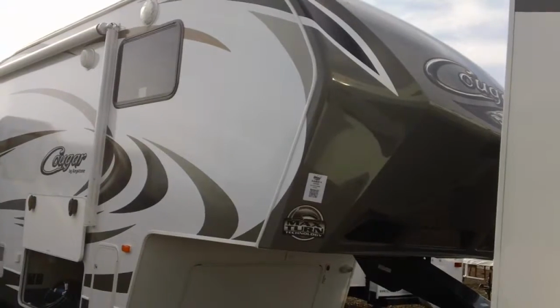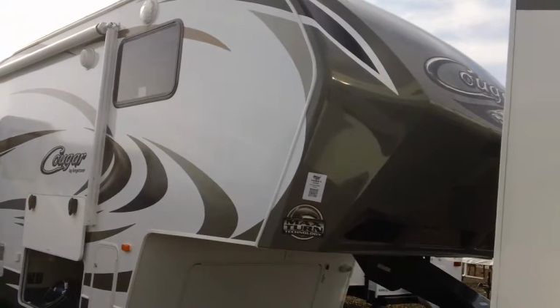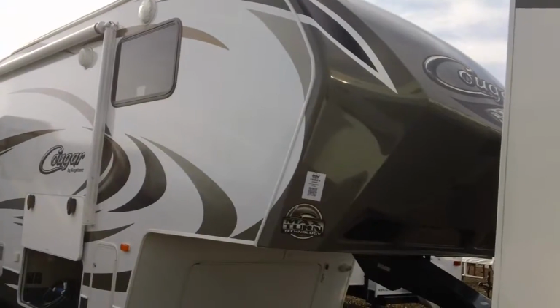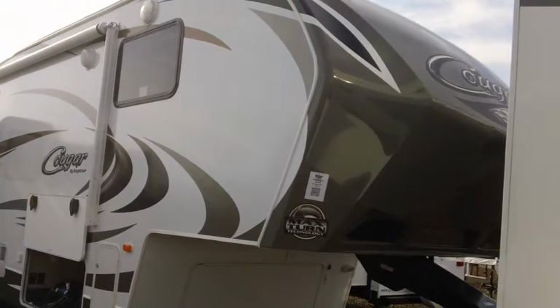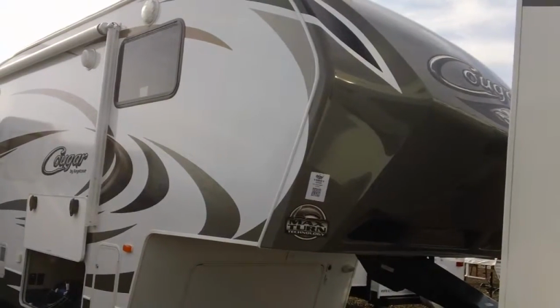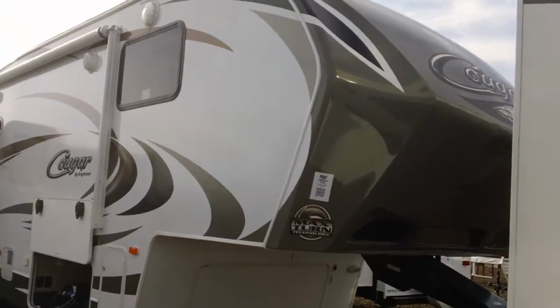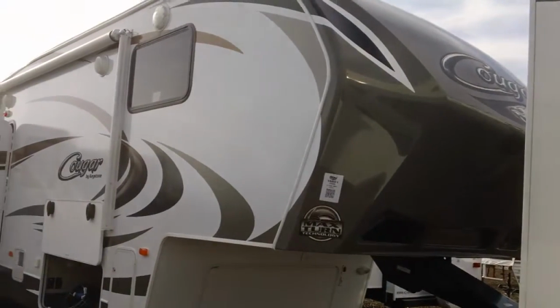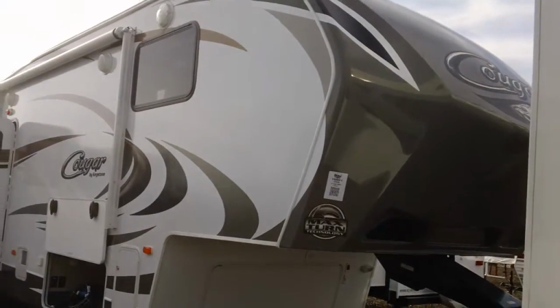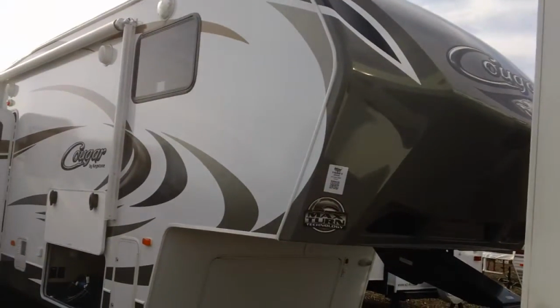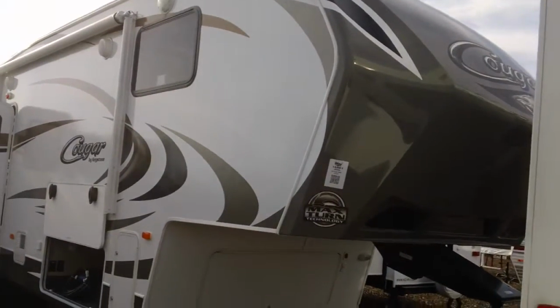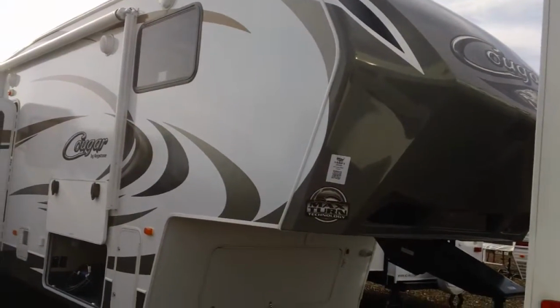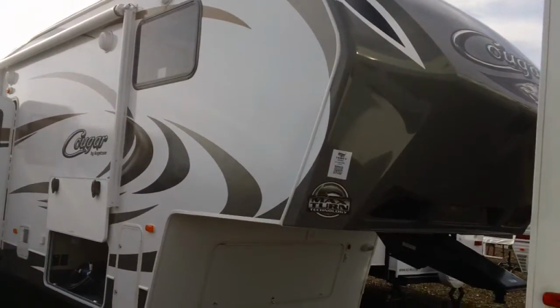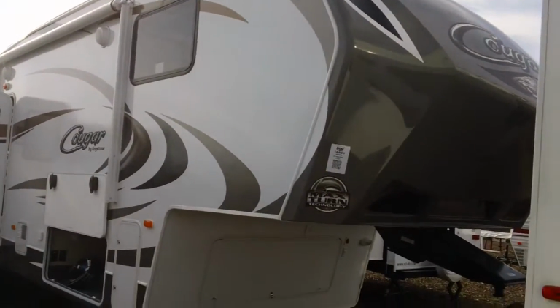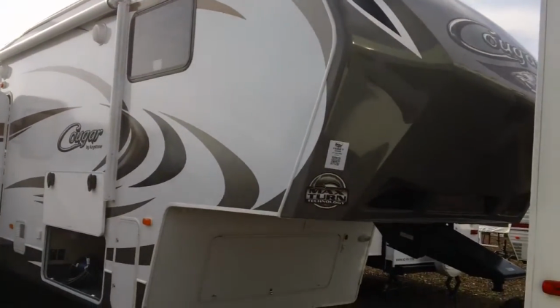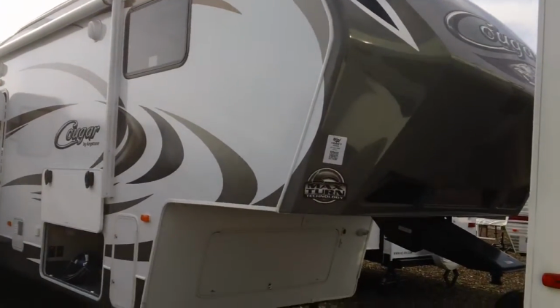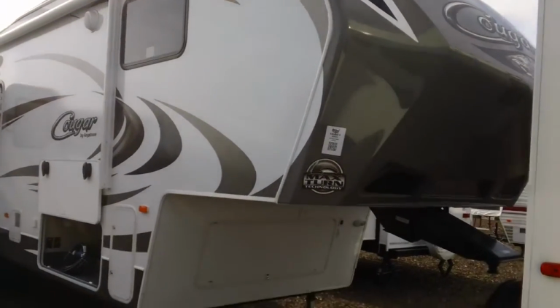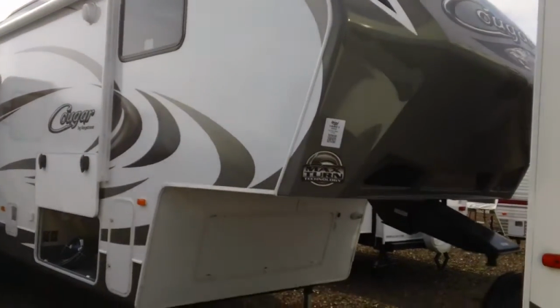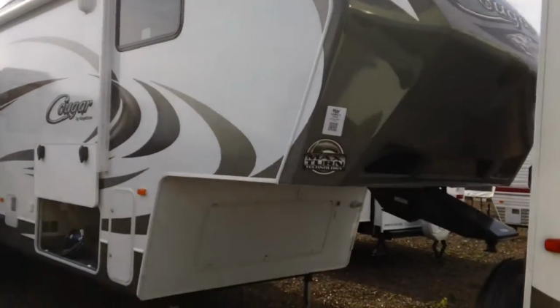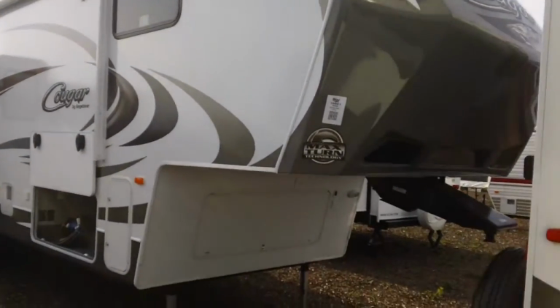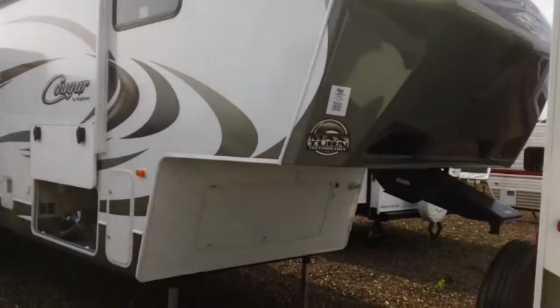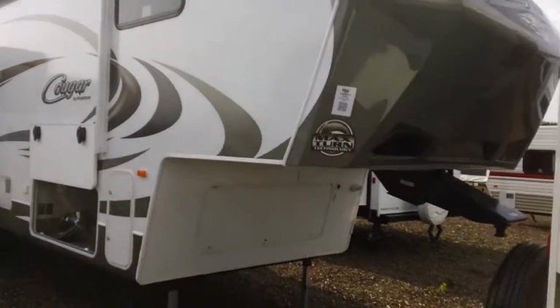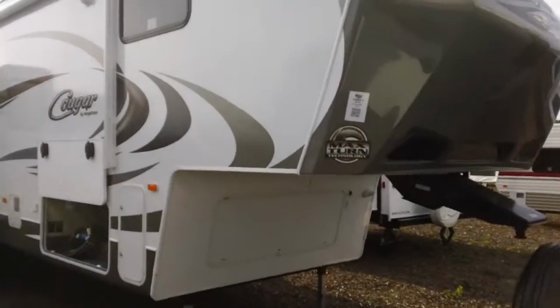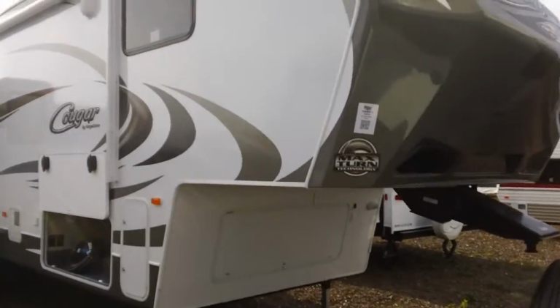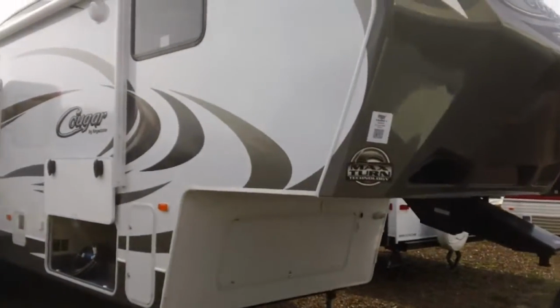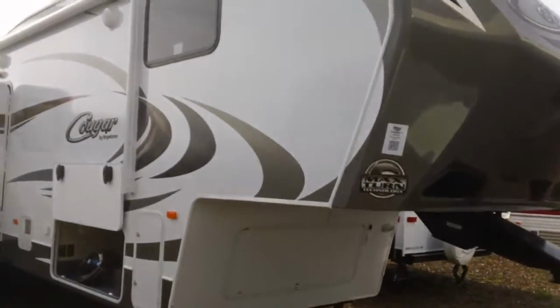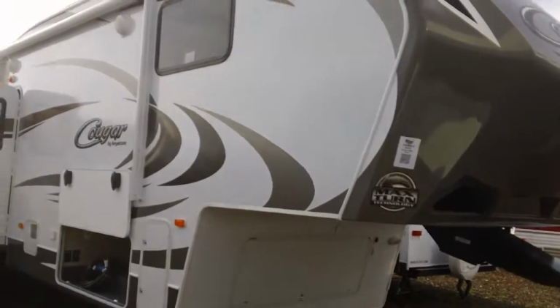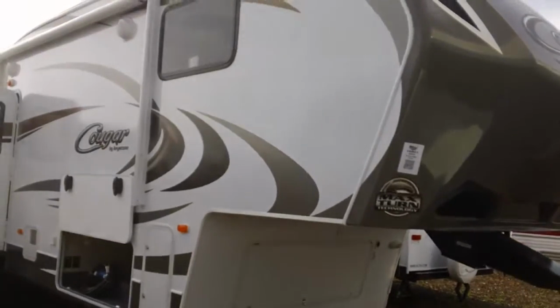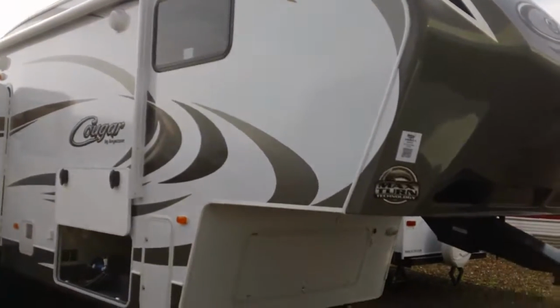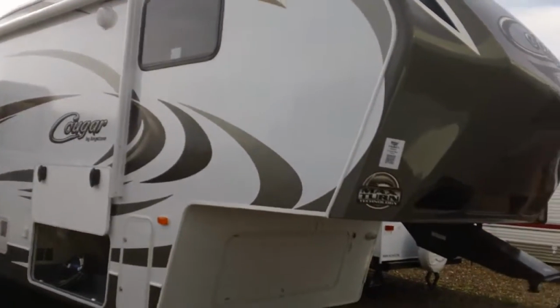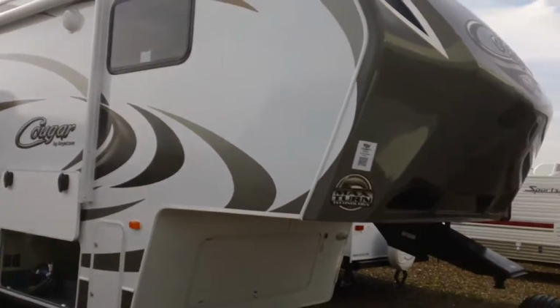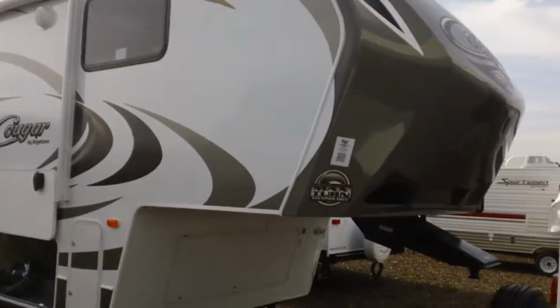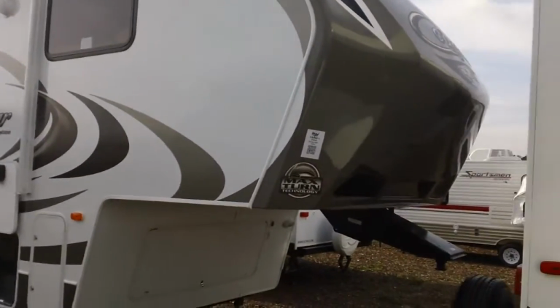Hey guys, Chad Shepard, Pete's RV TV. Today we're looking at the 2014 Cougar 333 MKS.